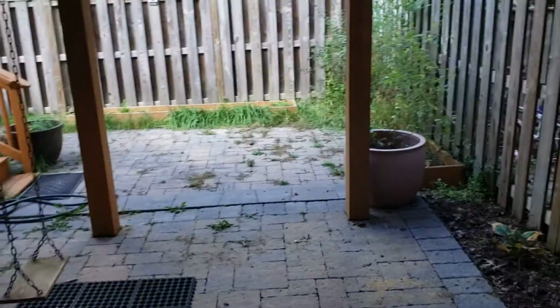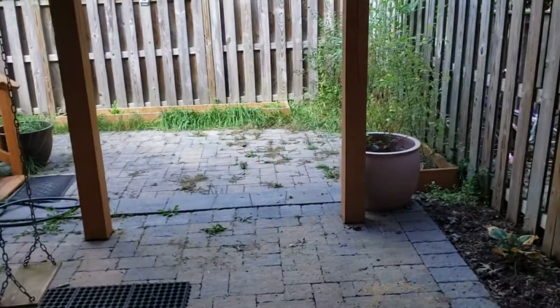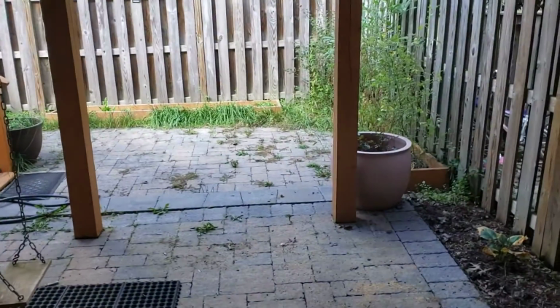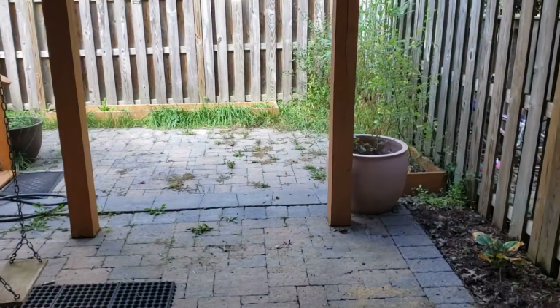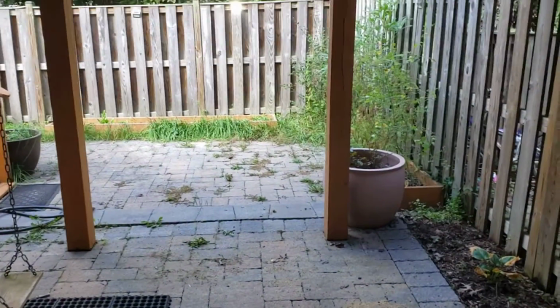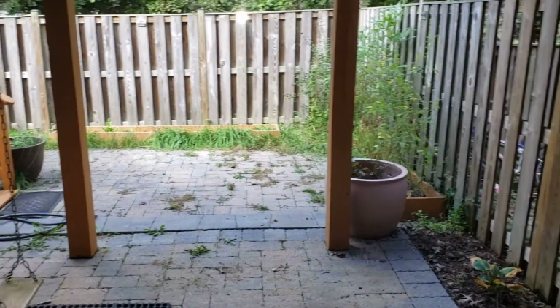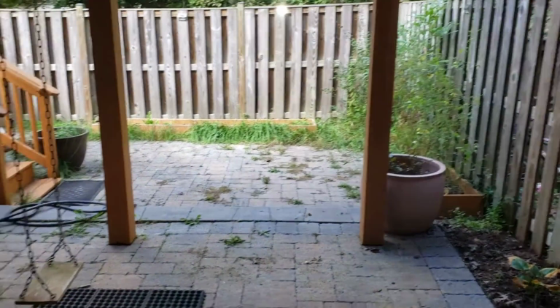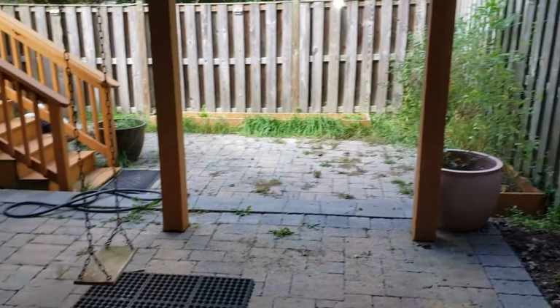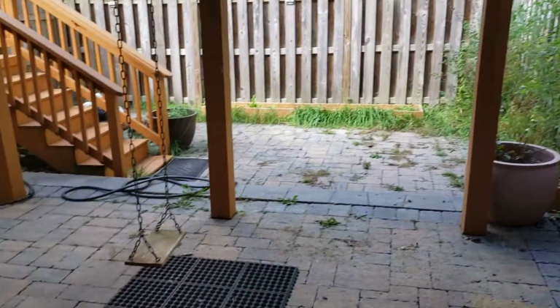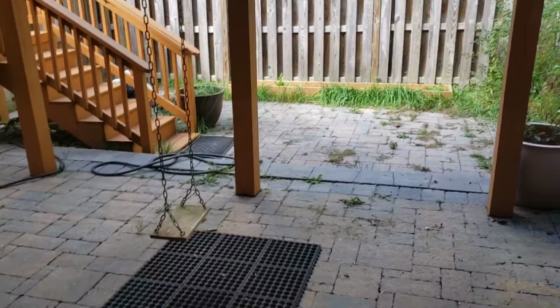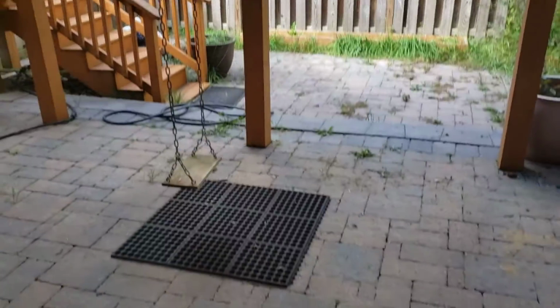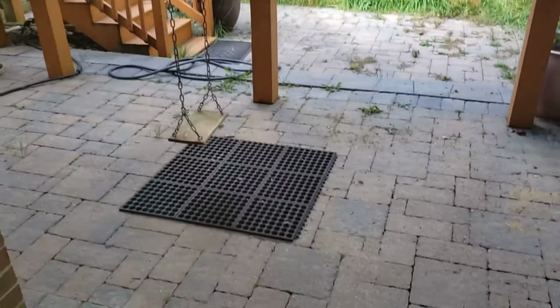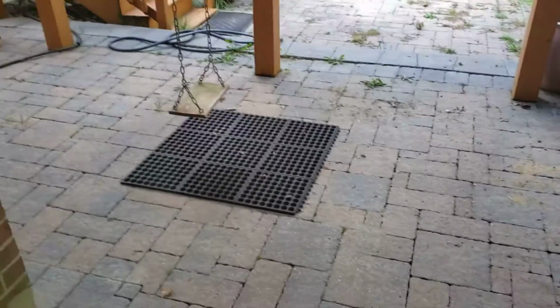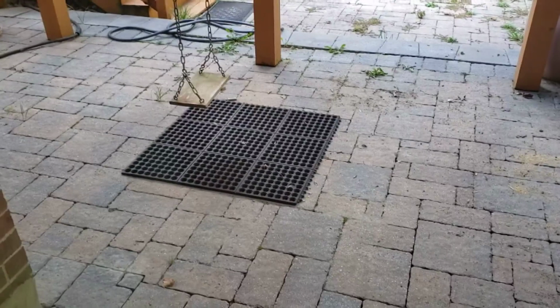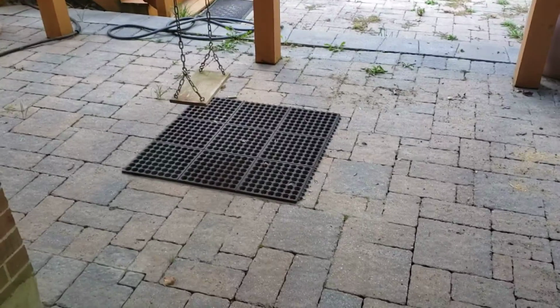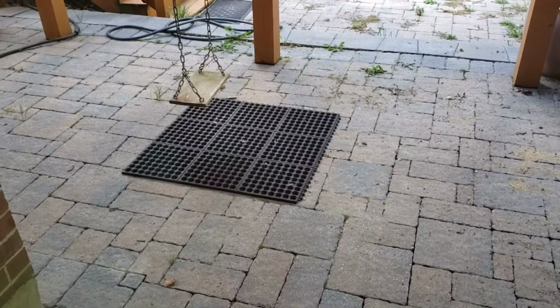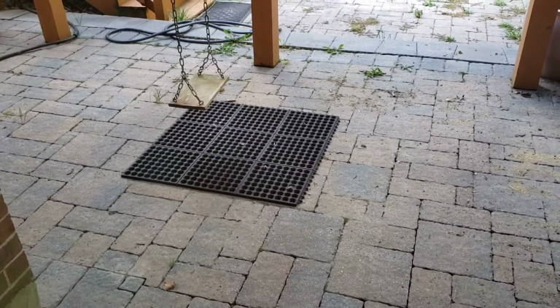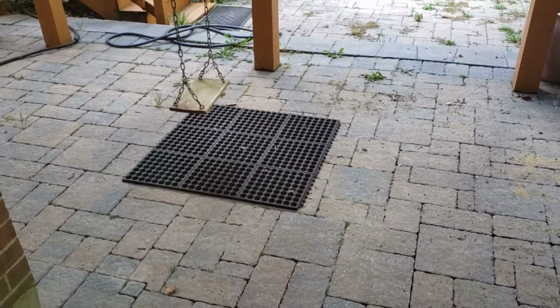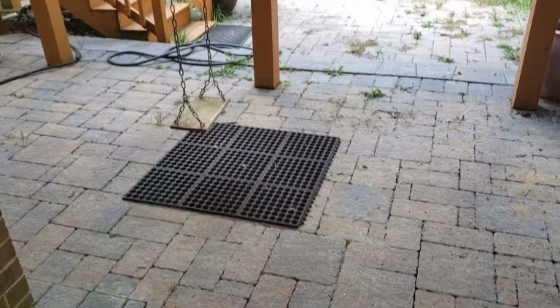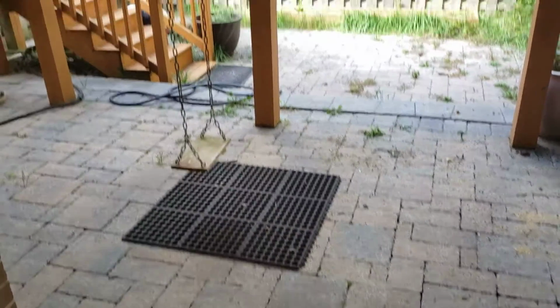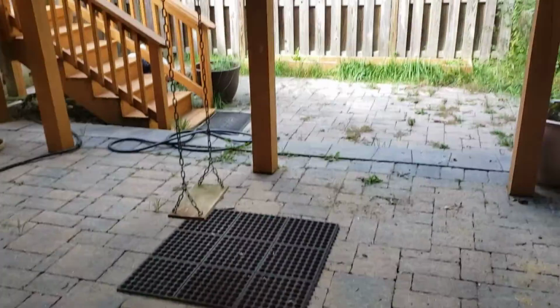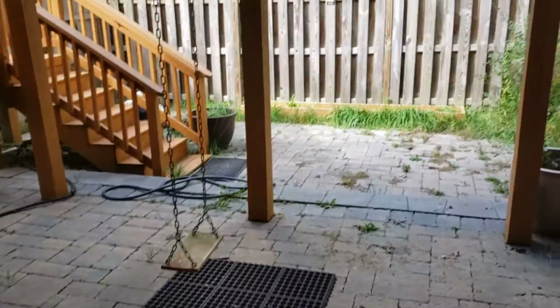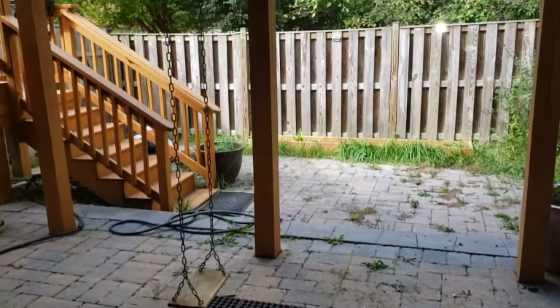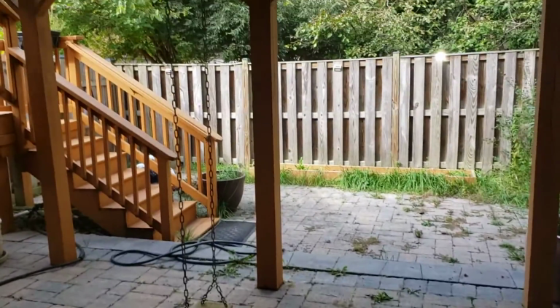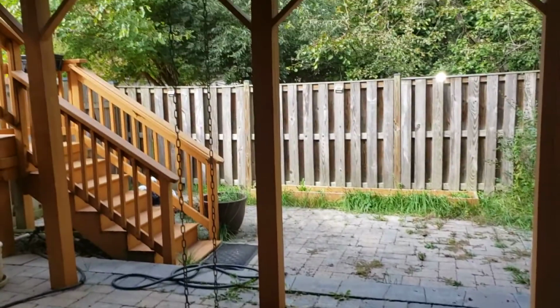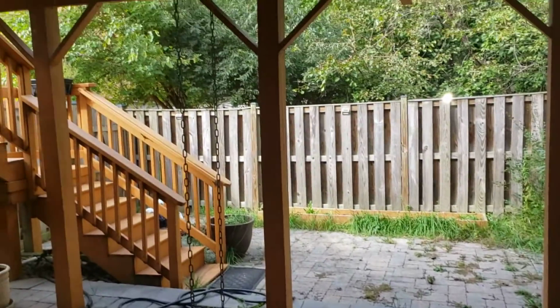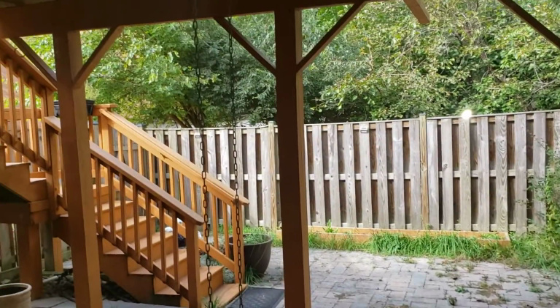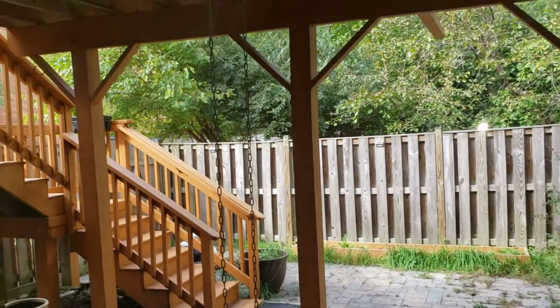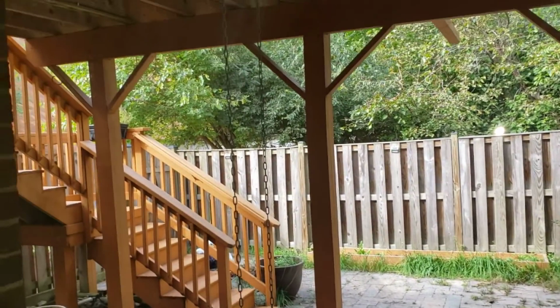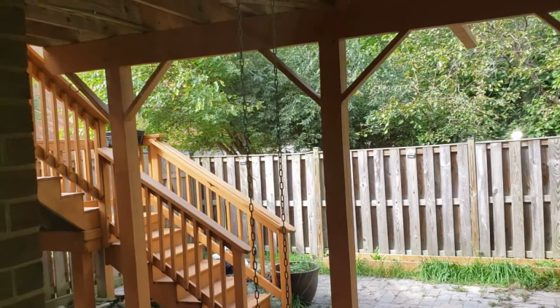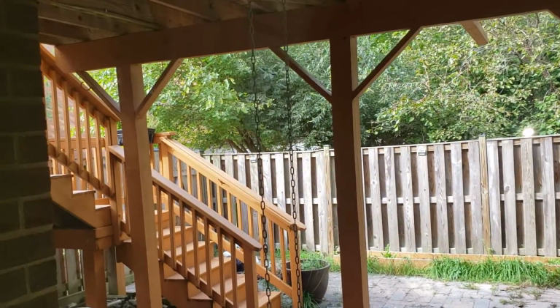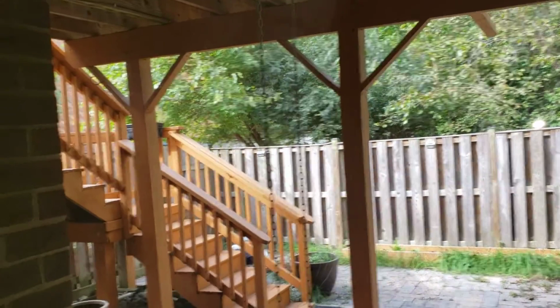Looks like we've got some tomatoes growing up there. Mostly paved over, which is nice — not a lot of grass to take care of.